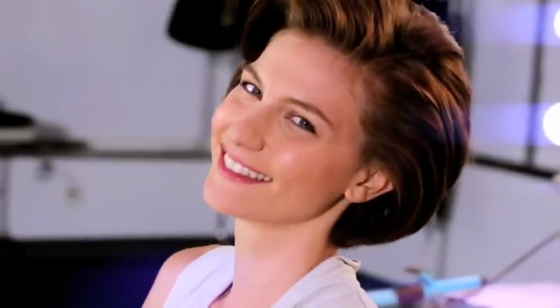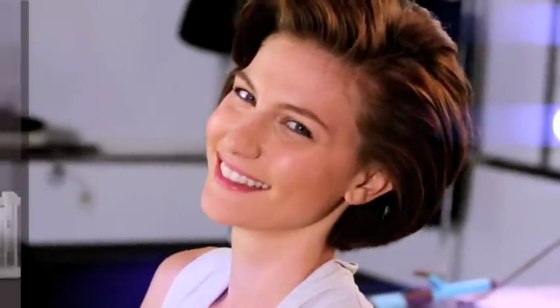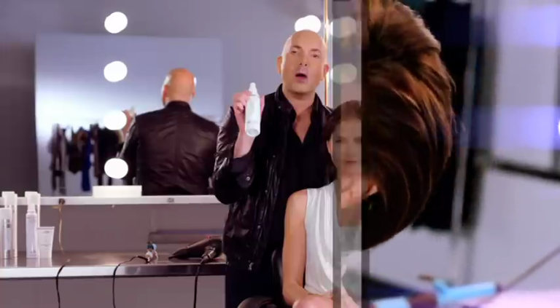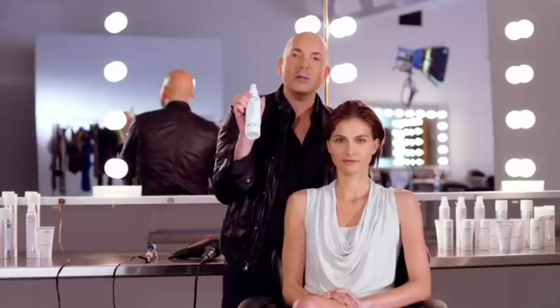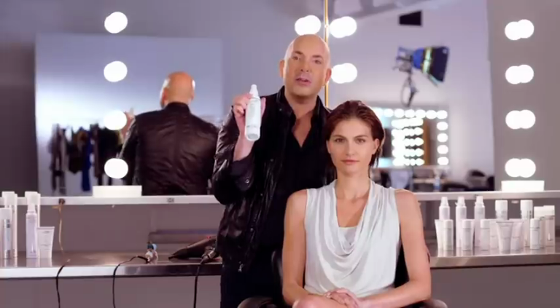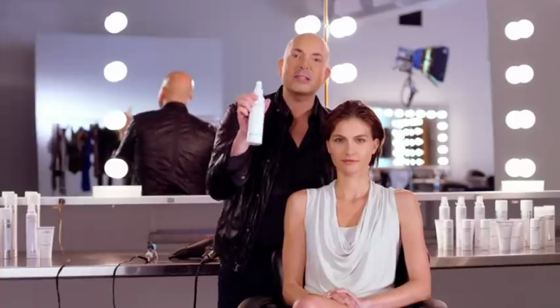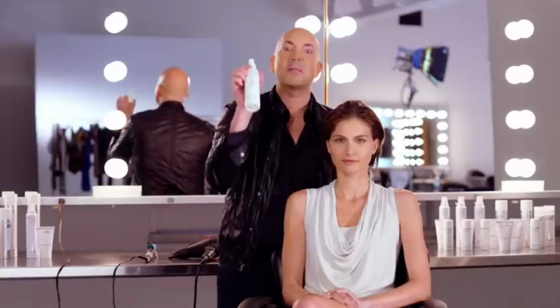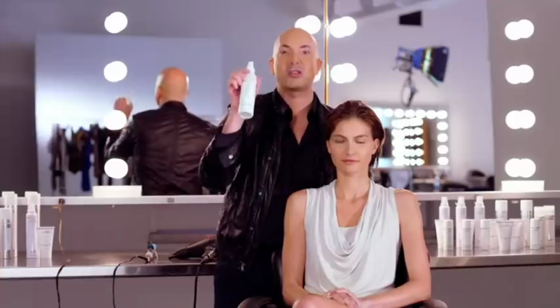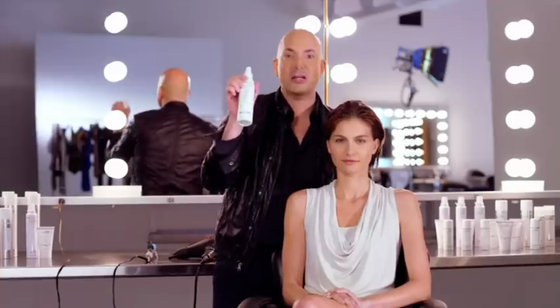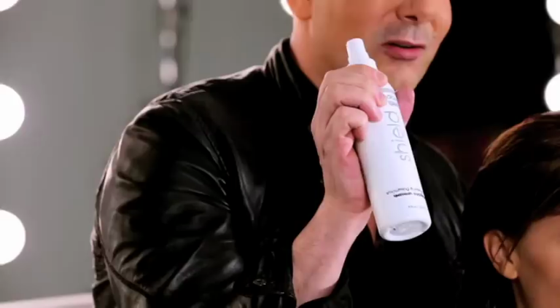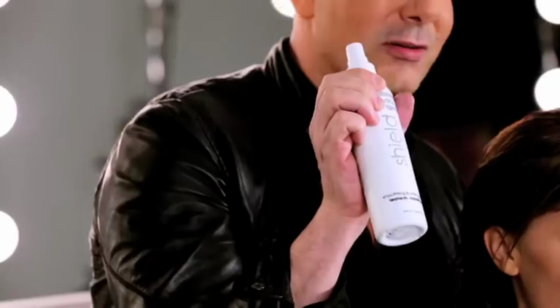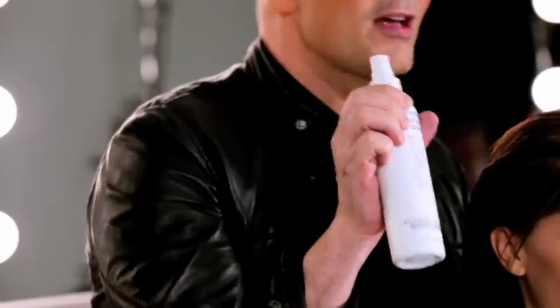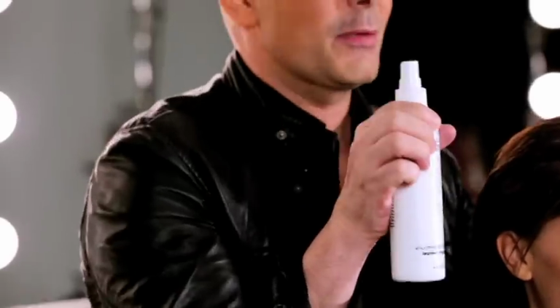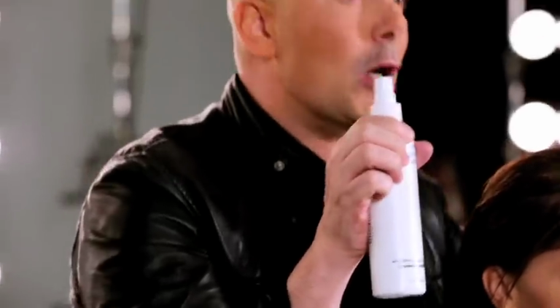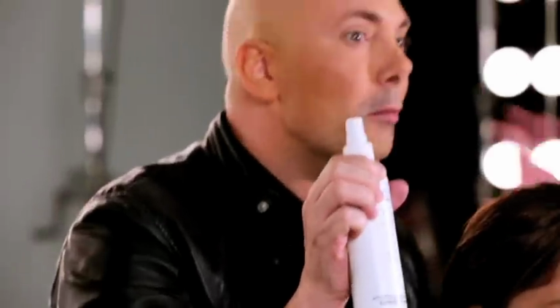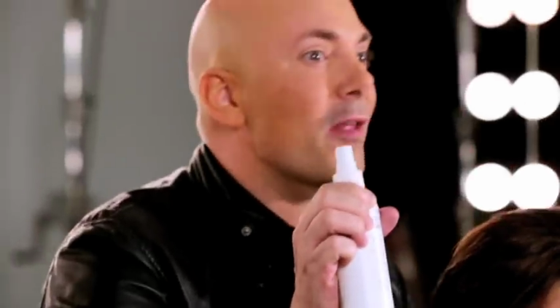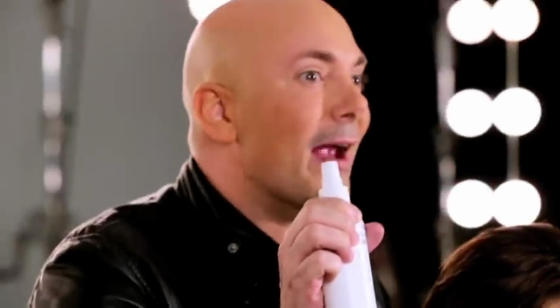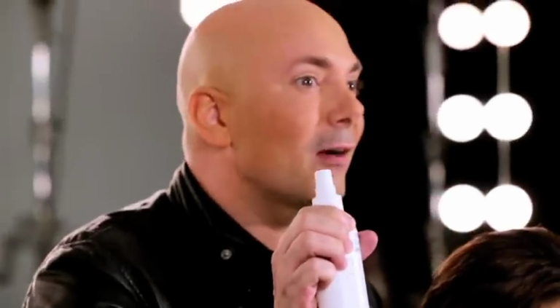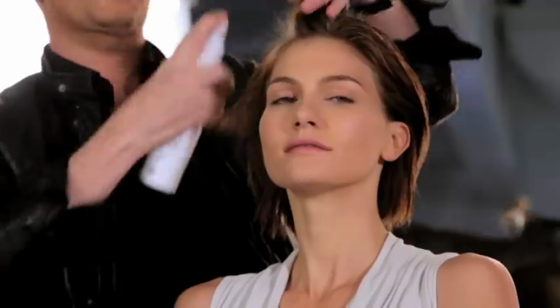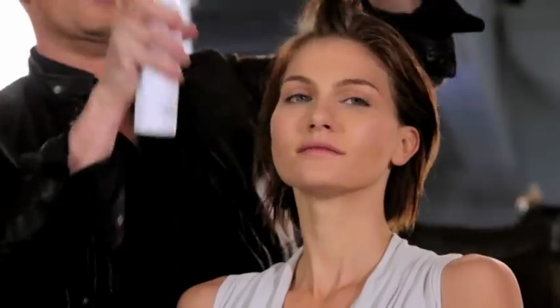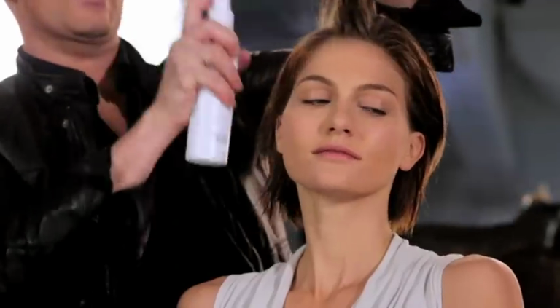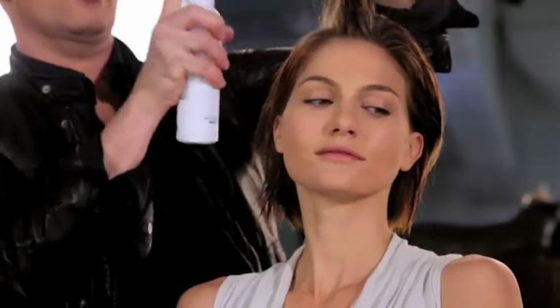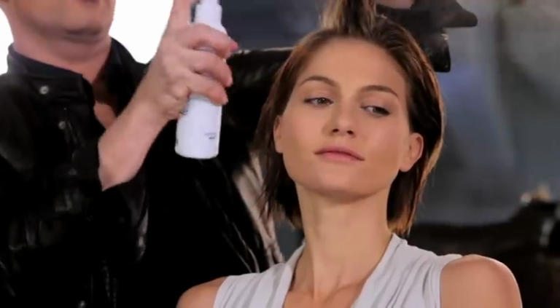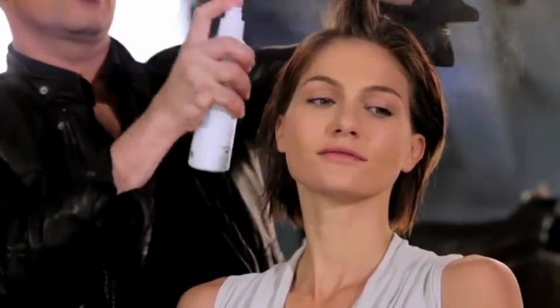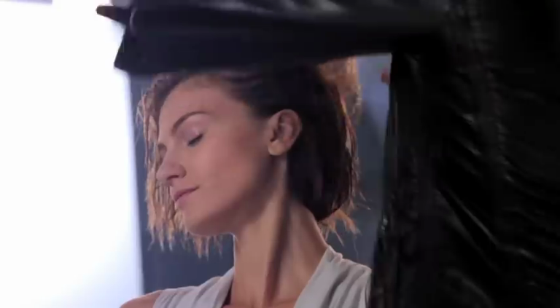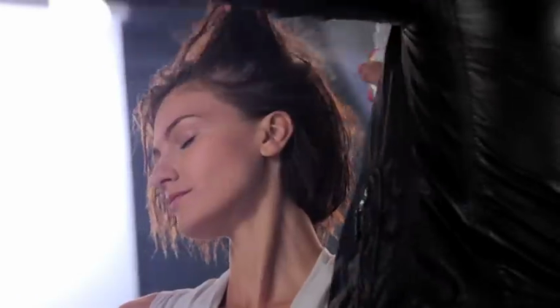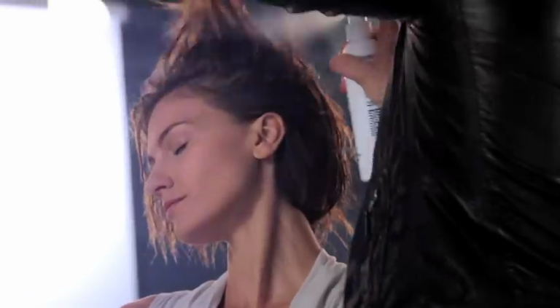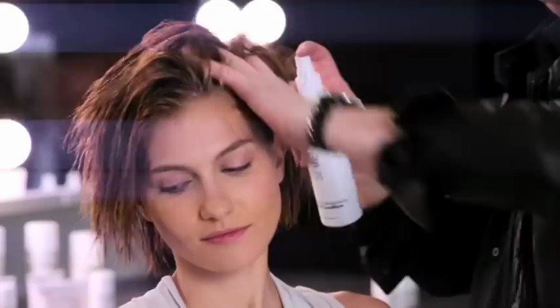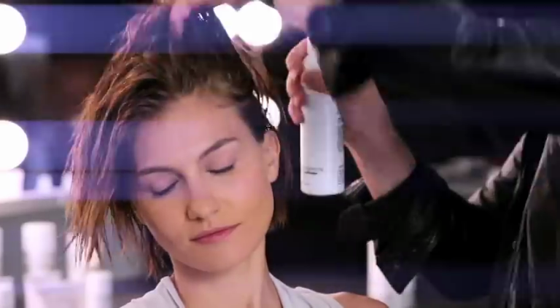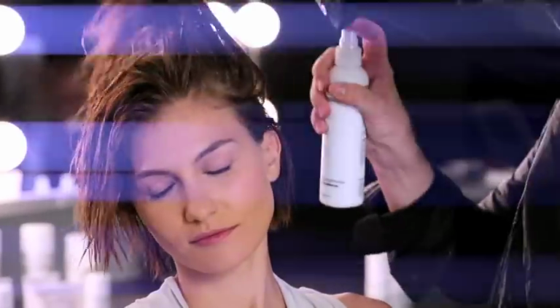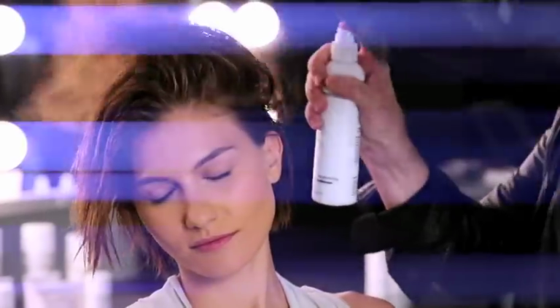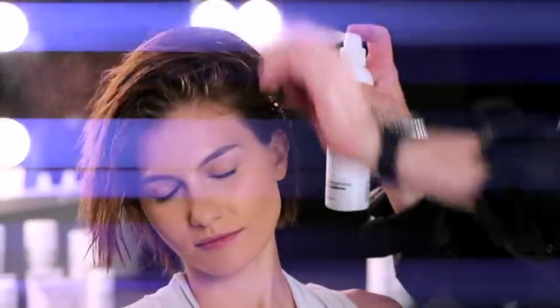The first product you want to use is my shield. So when you go and blow that hair, your hair is moist, it's safe, and it's supple.